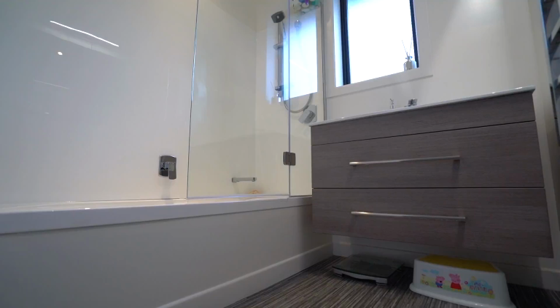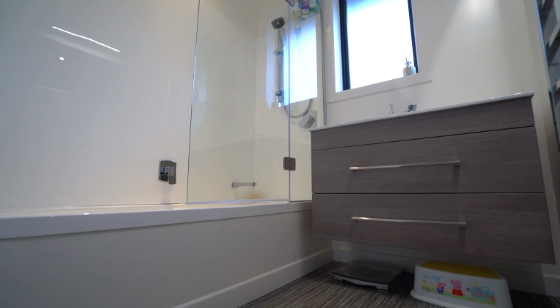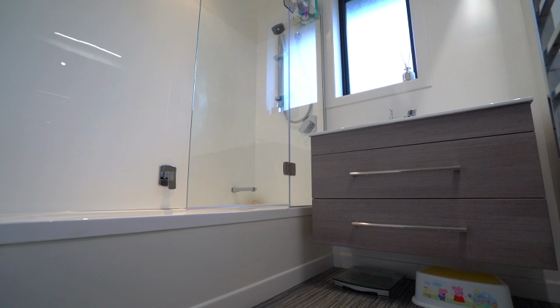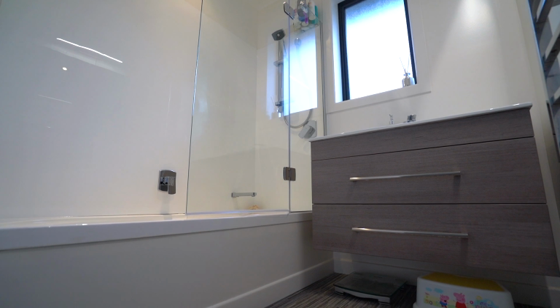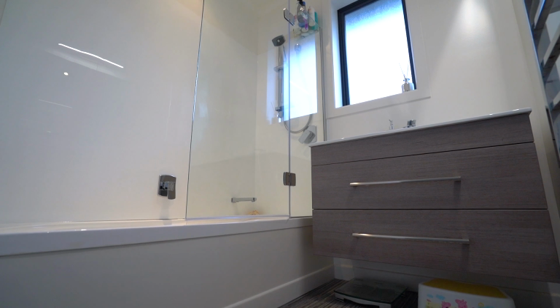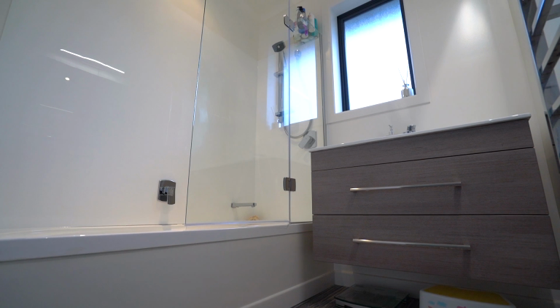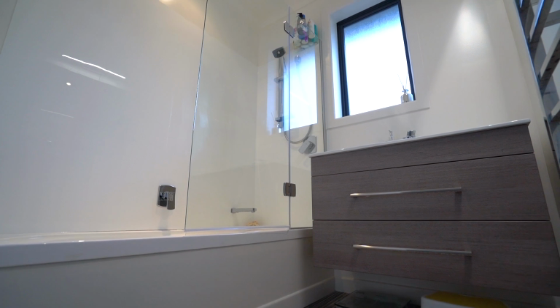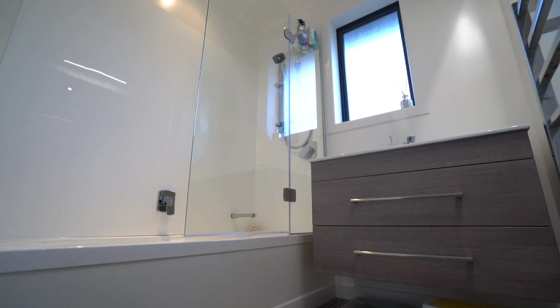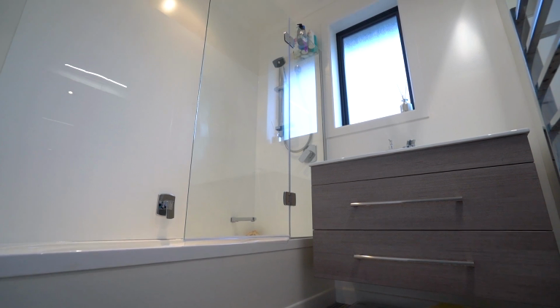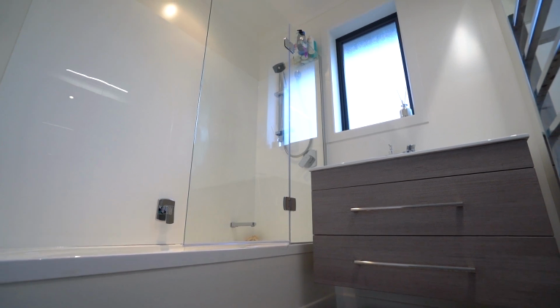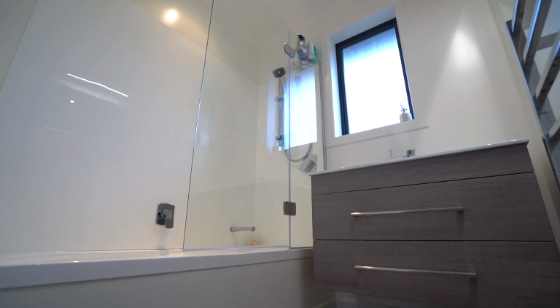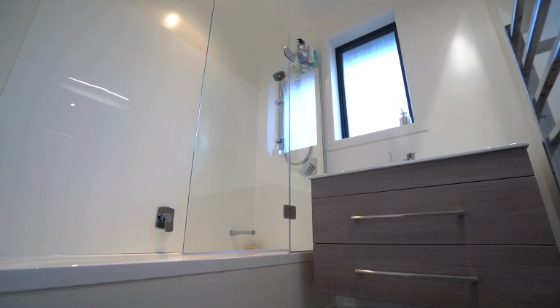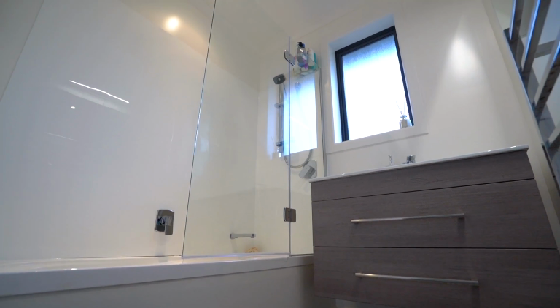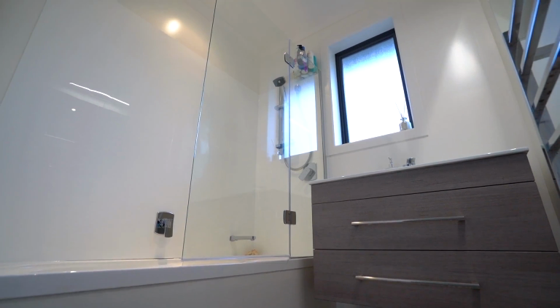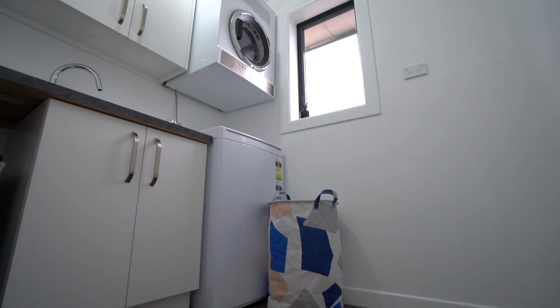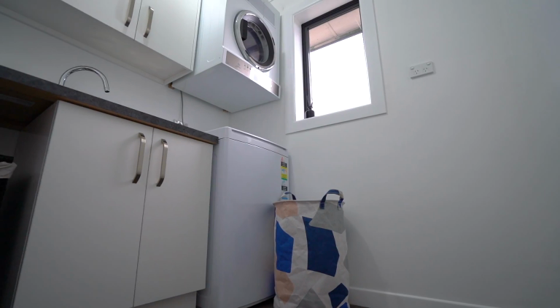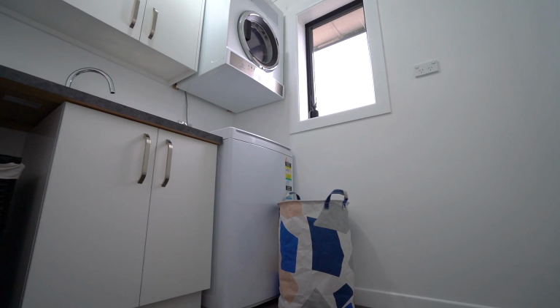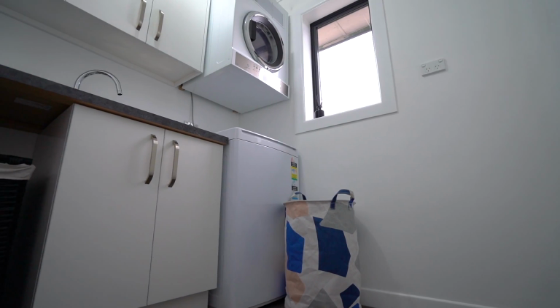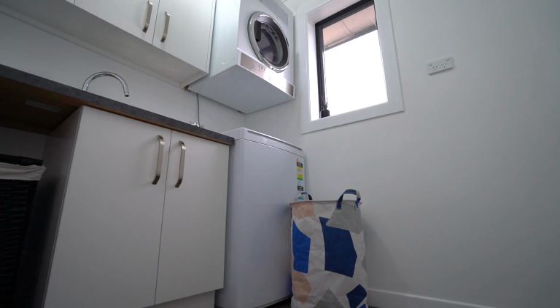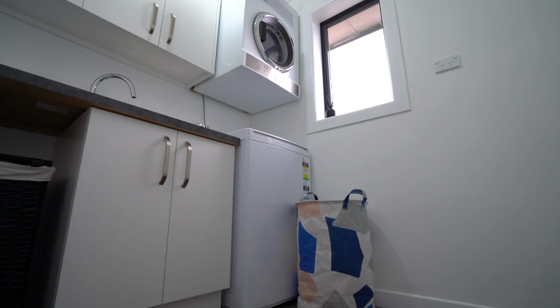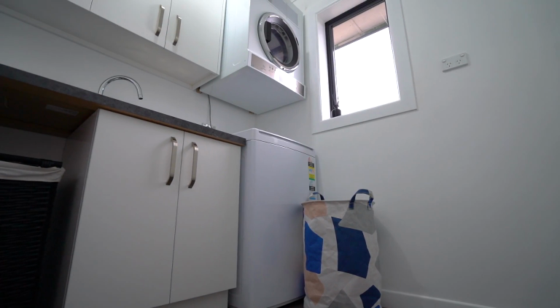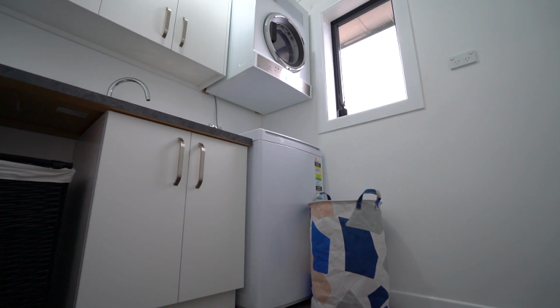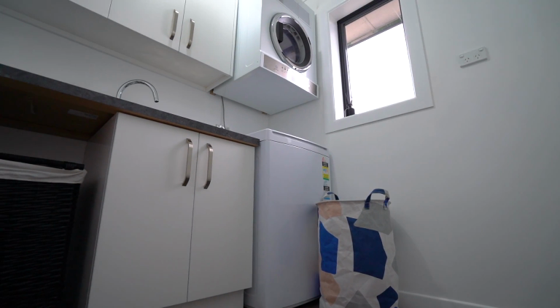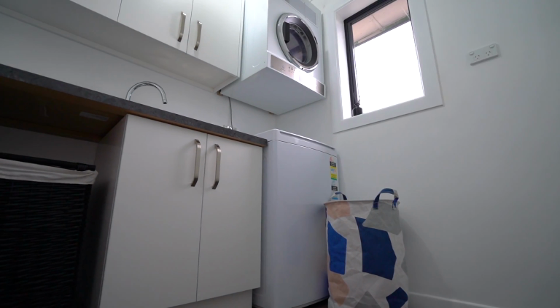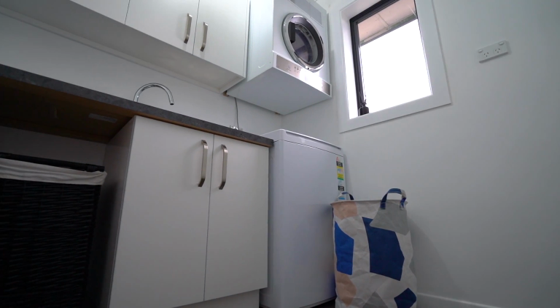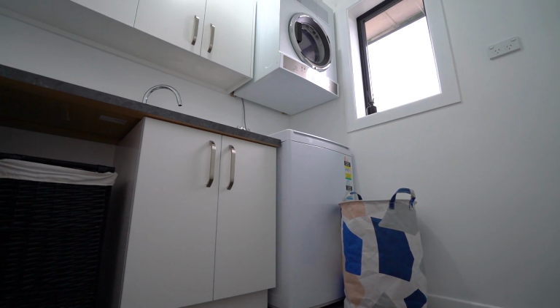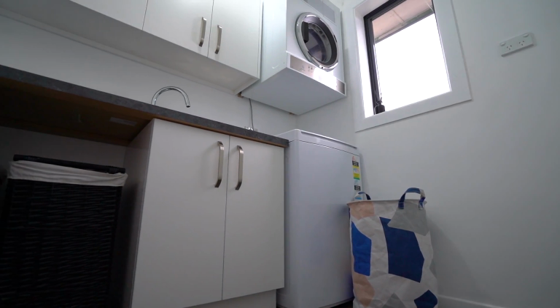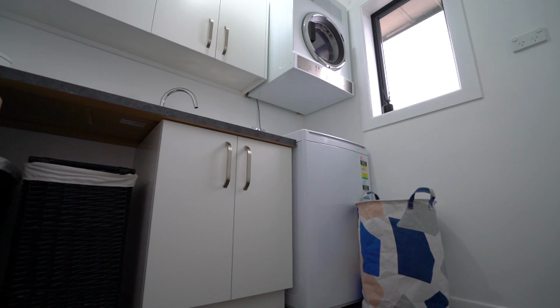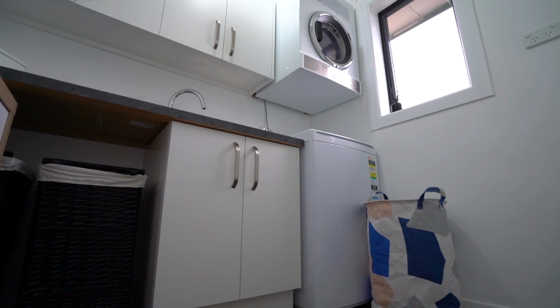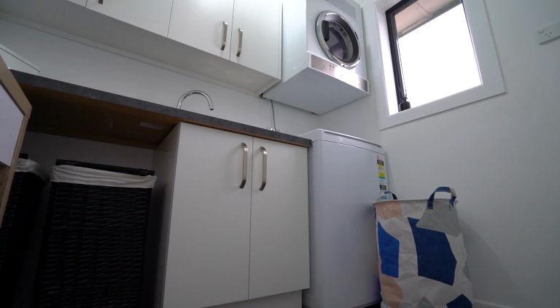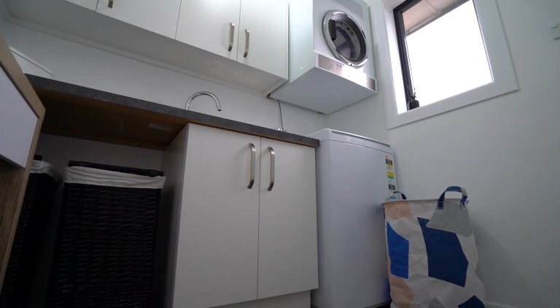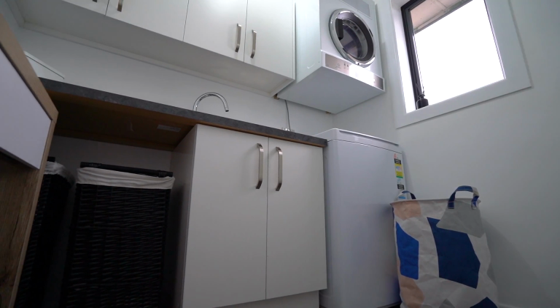This would be an absolutely ideal first home and will appeal to someone who wants something where all the work is already done.